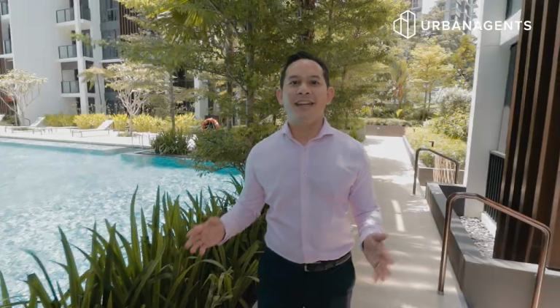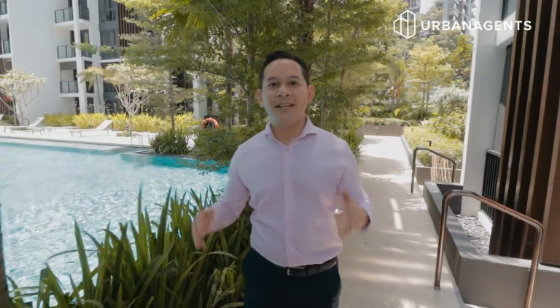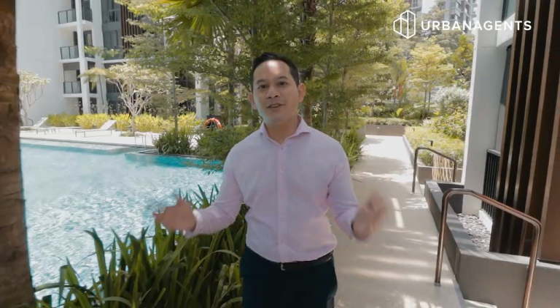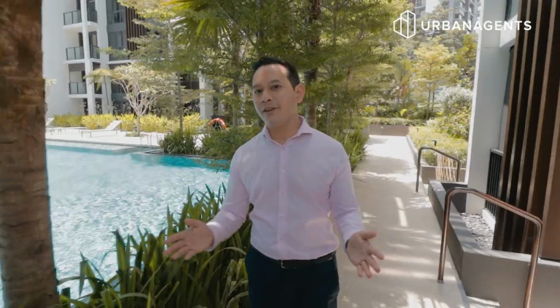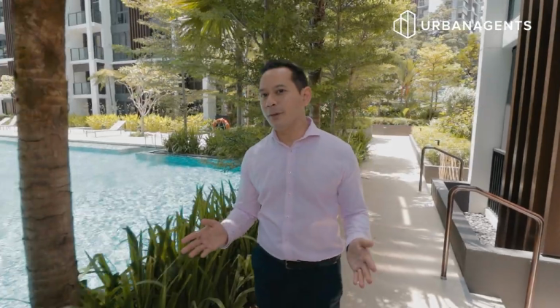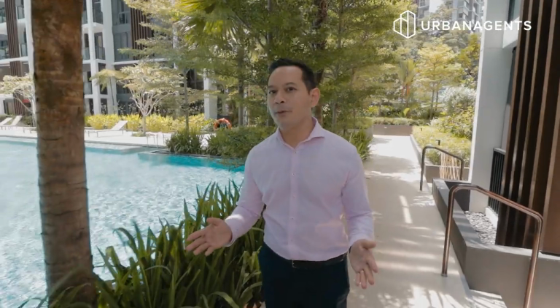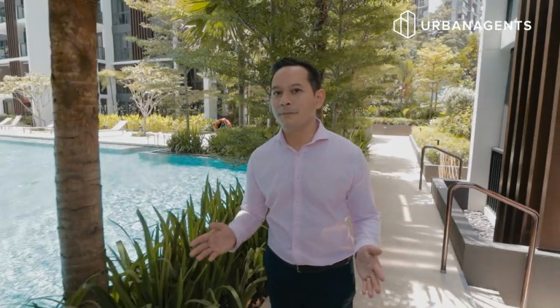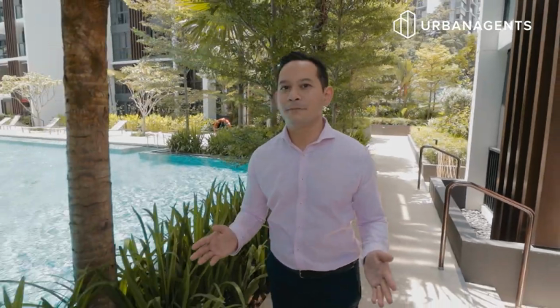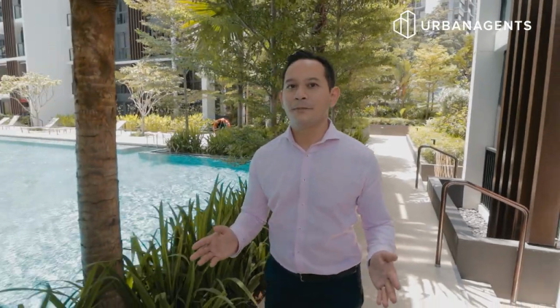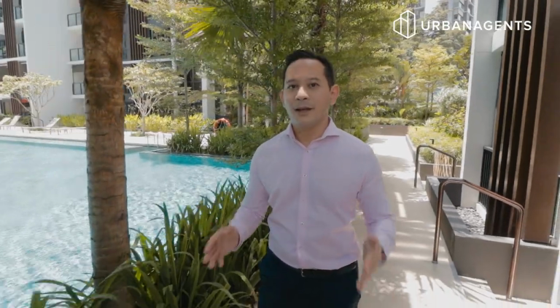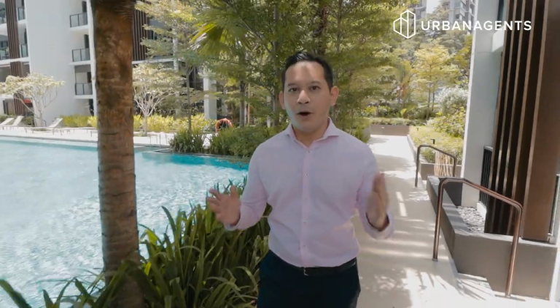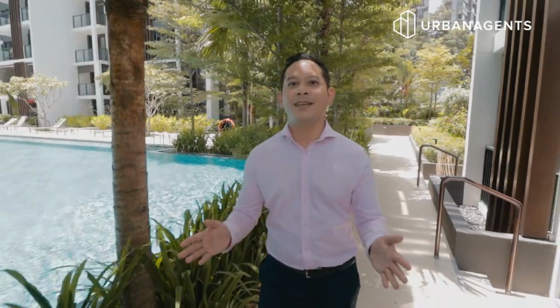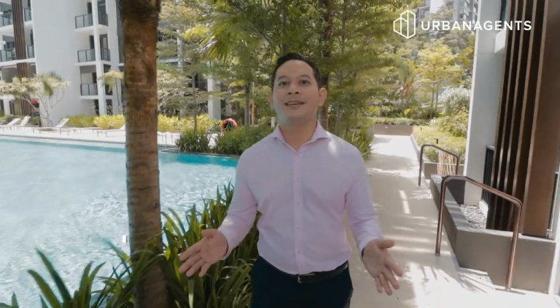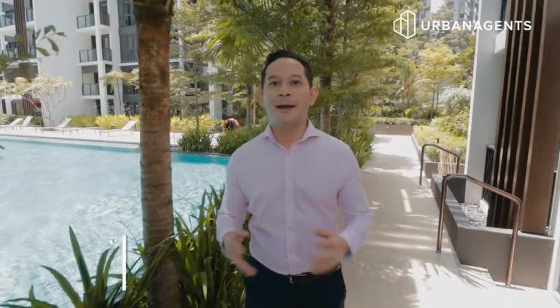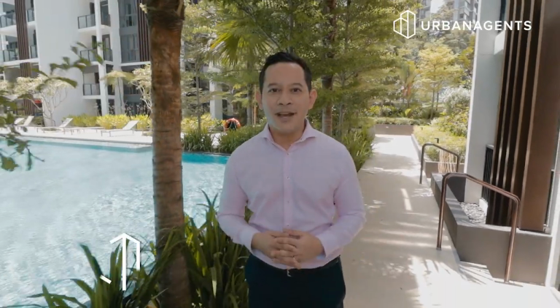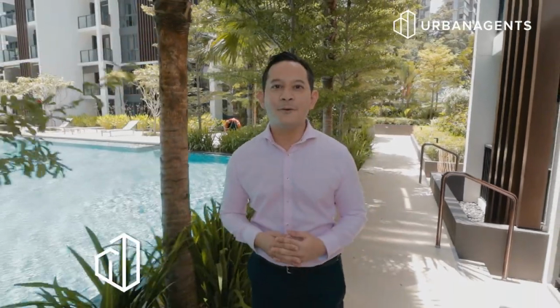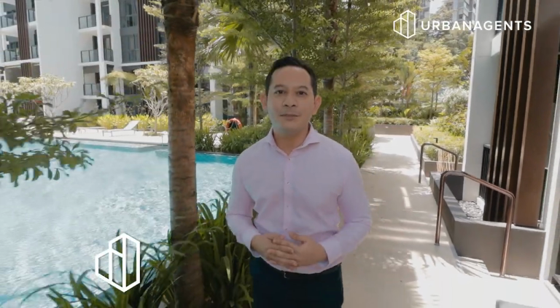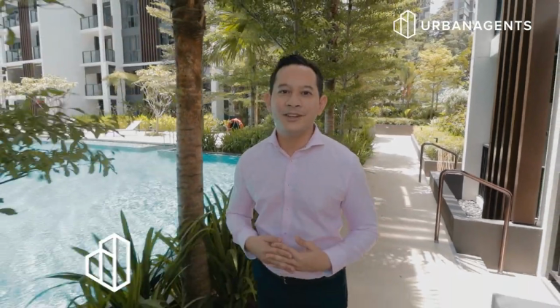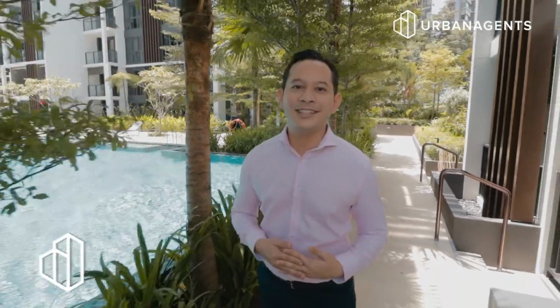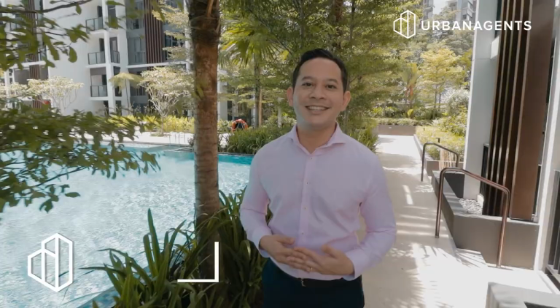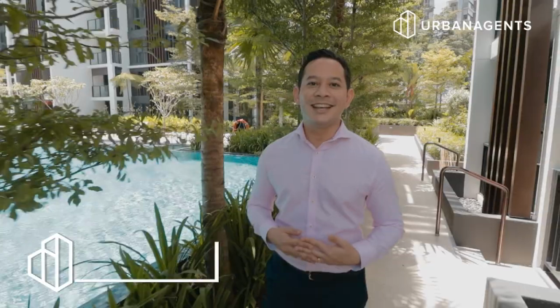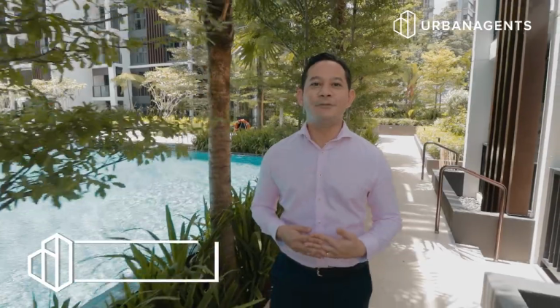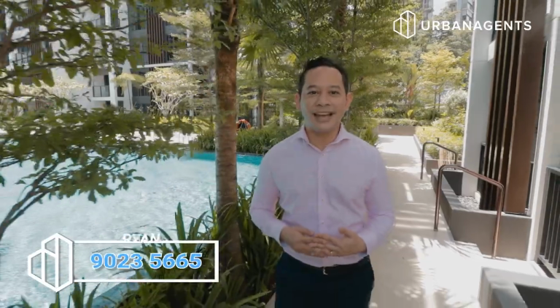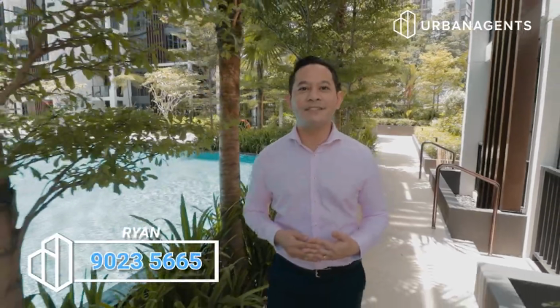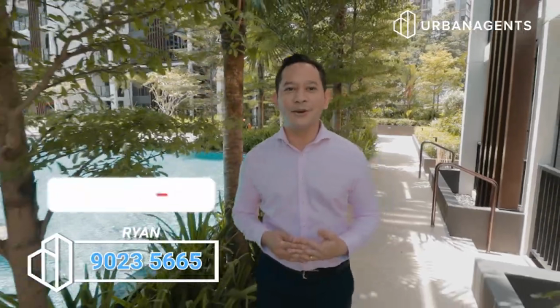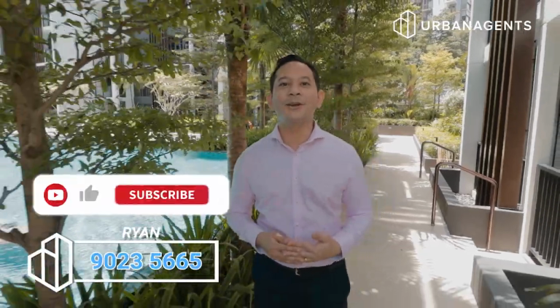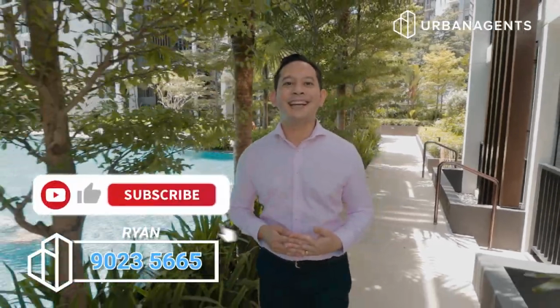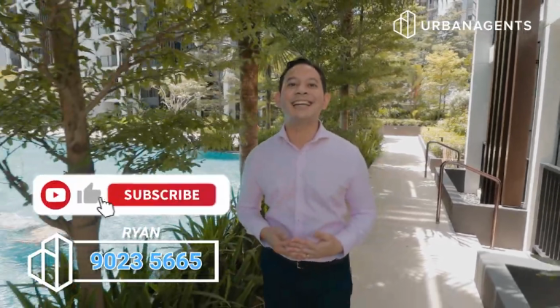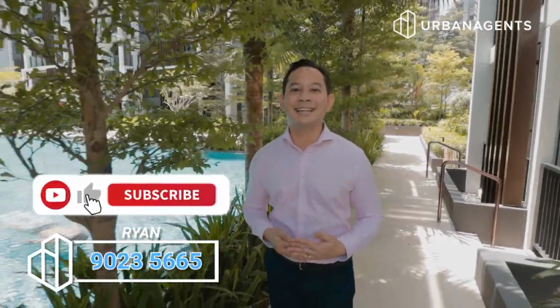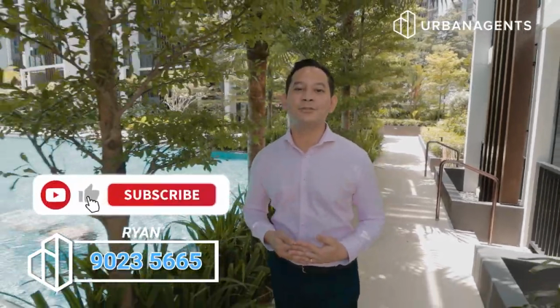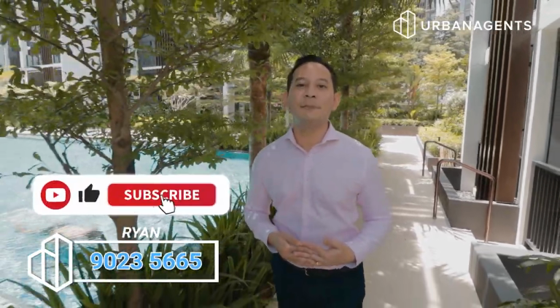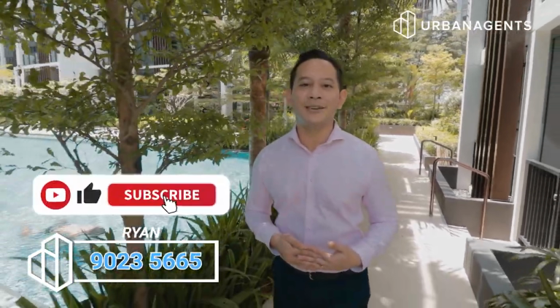And if this sounds like your dream home, call me. I'm Ryan from Urban Agents. If you like this video, kindly click subscribe now. See you at my next exclusive listing.